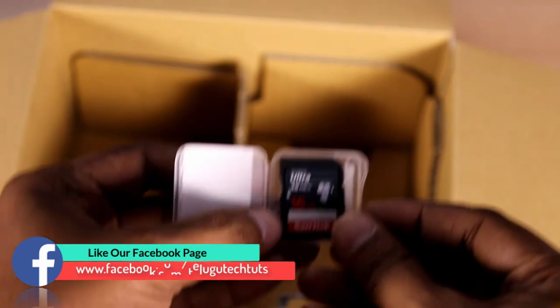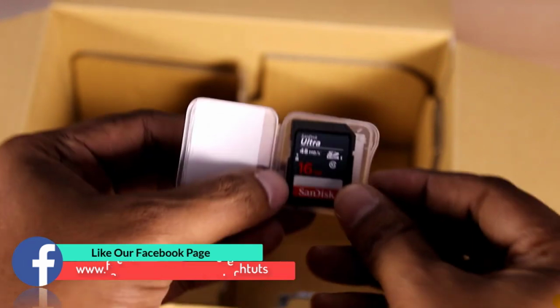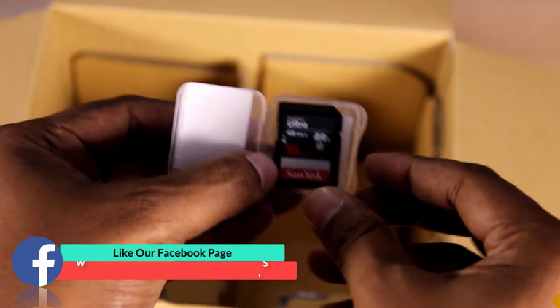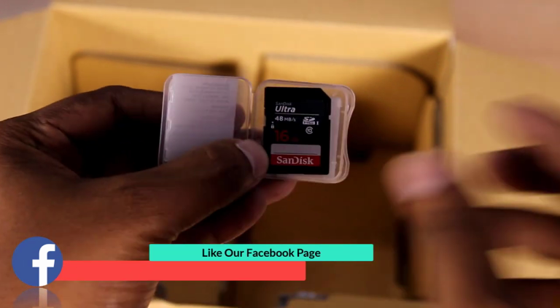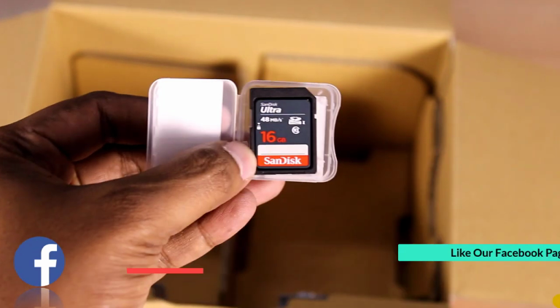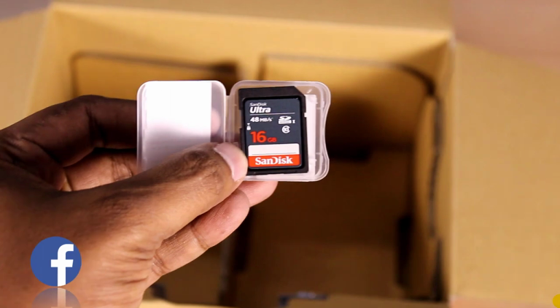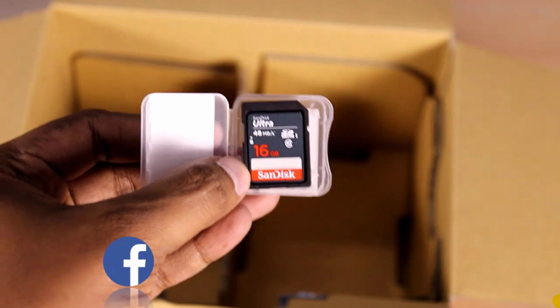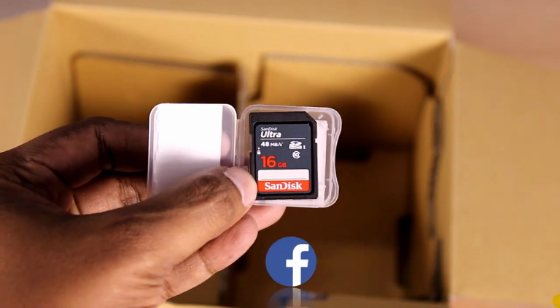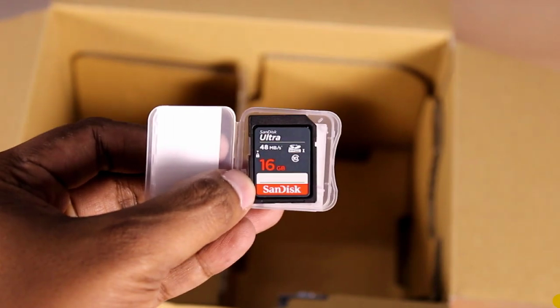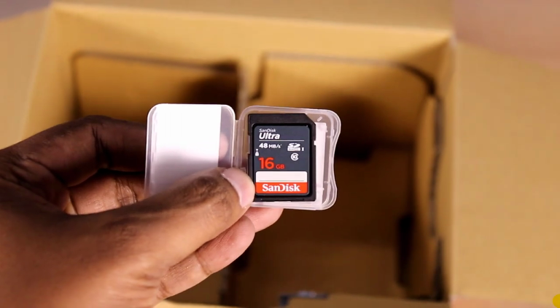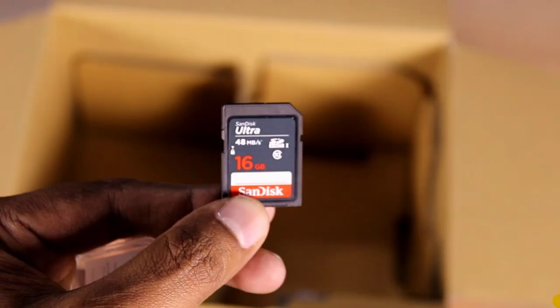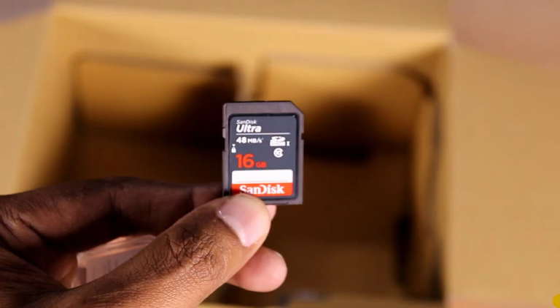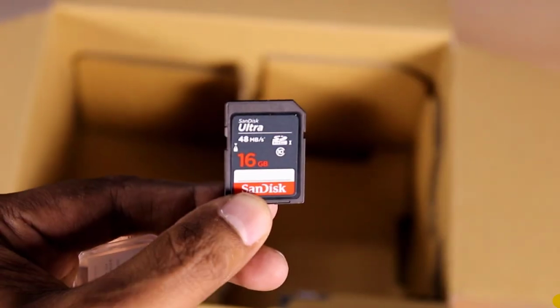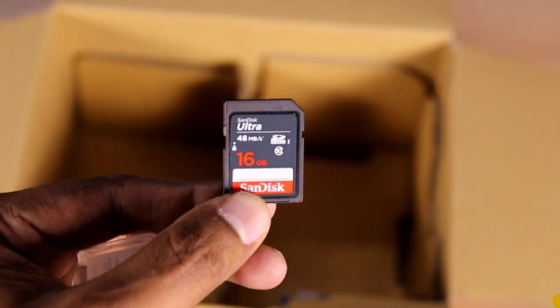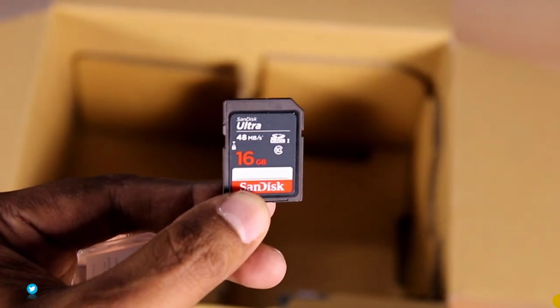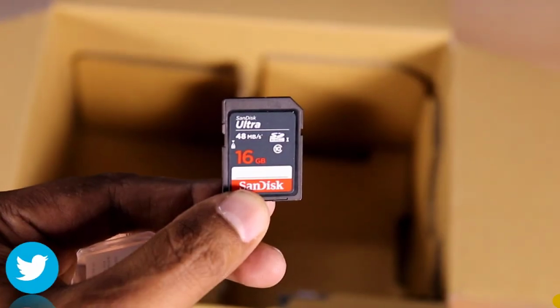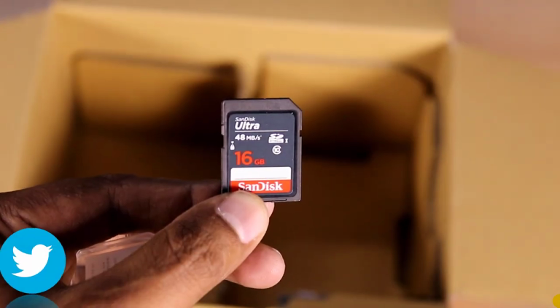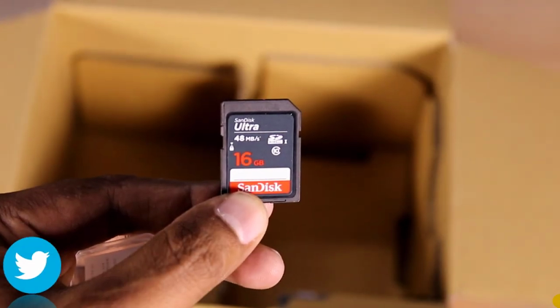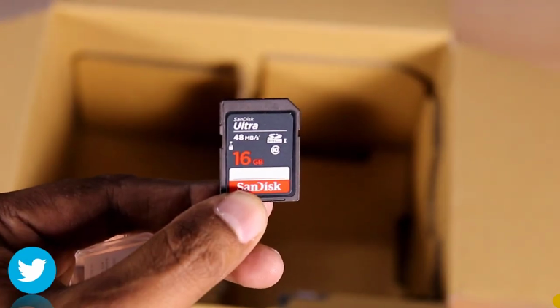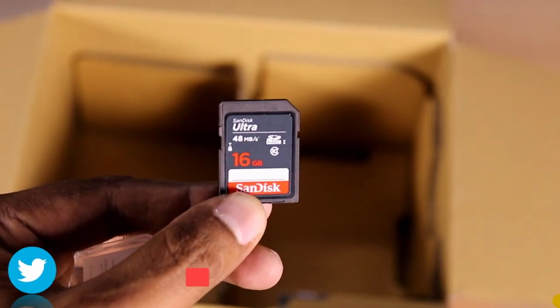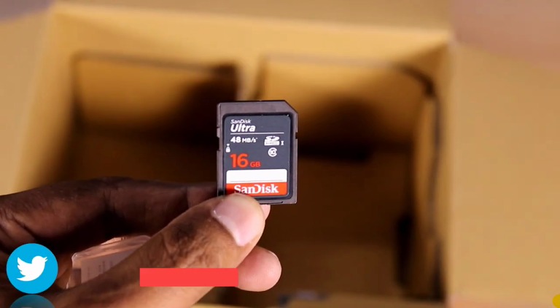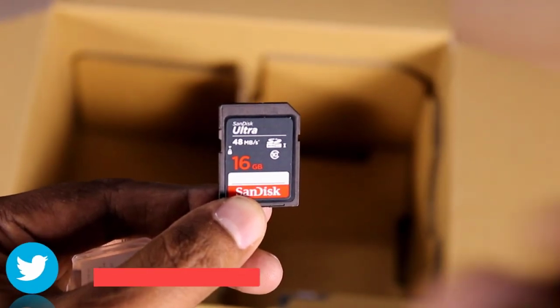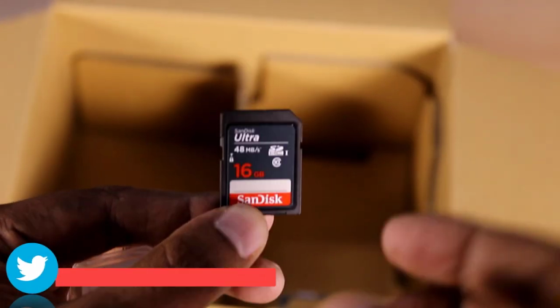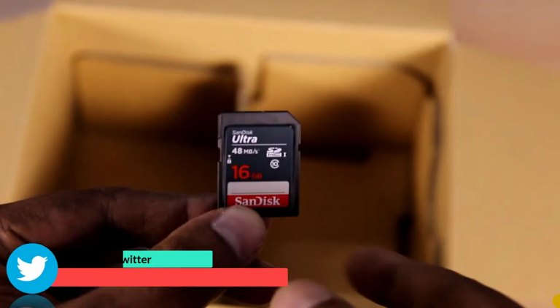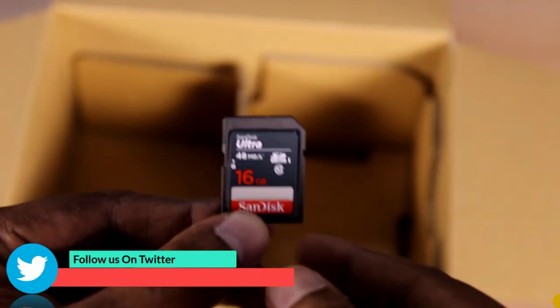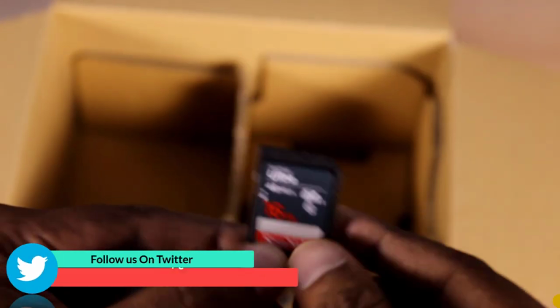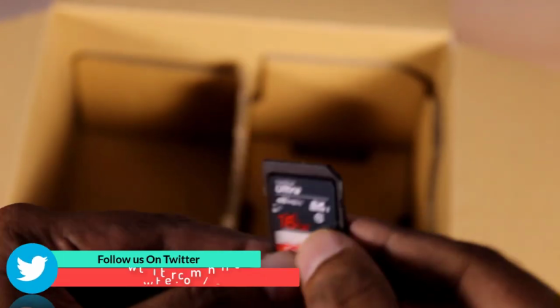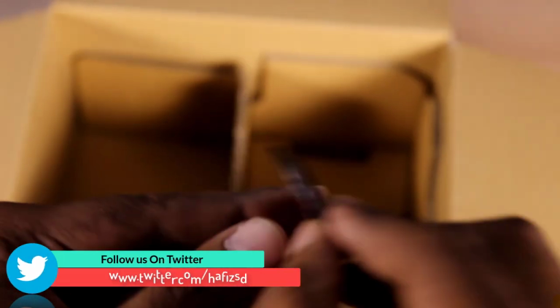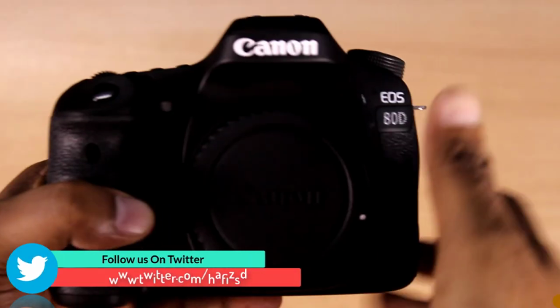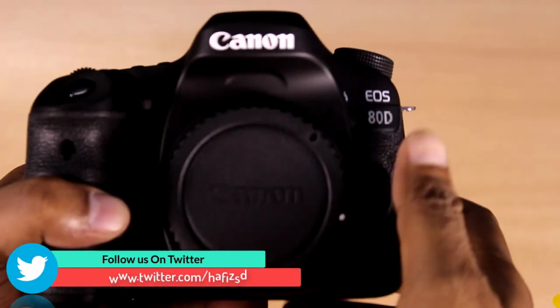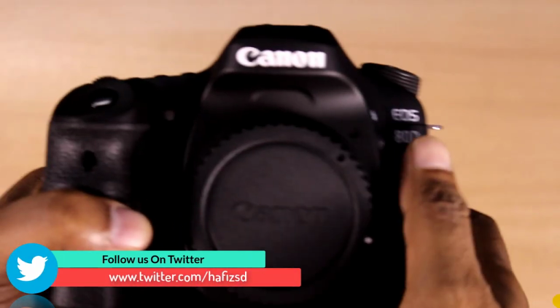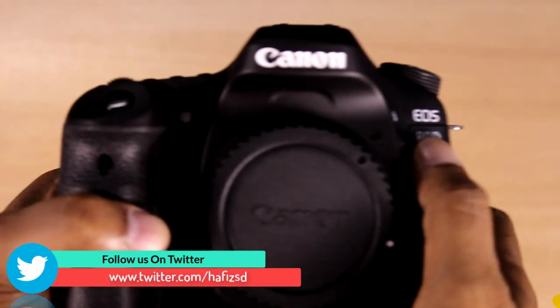I can record up to 21 minutes. I am recording it on a 16GB card. Let's check the speed of the camera.